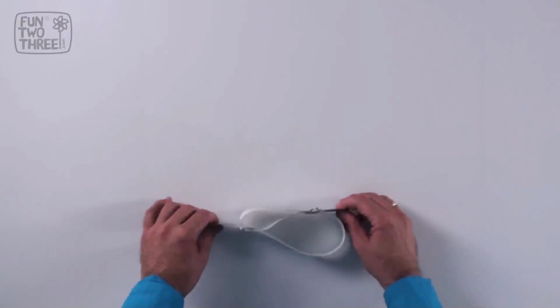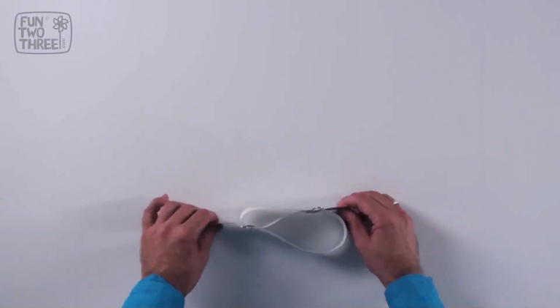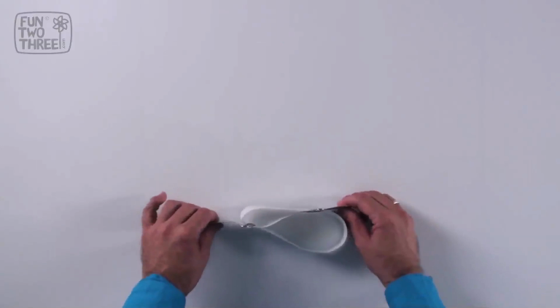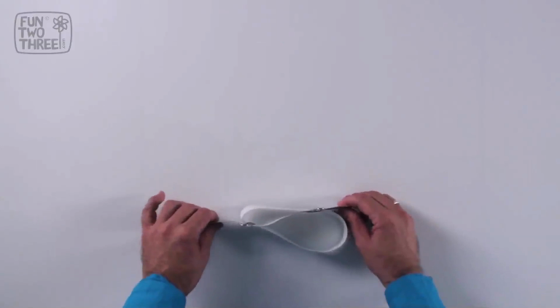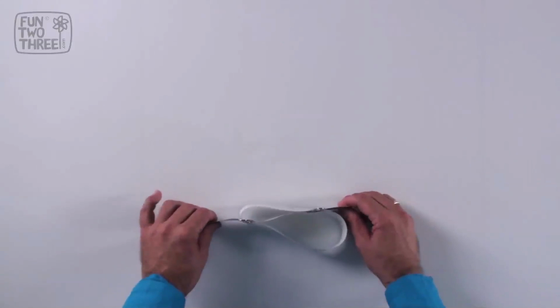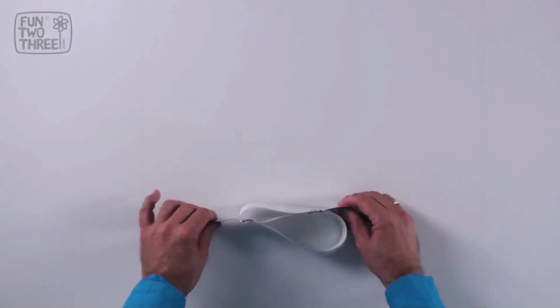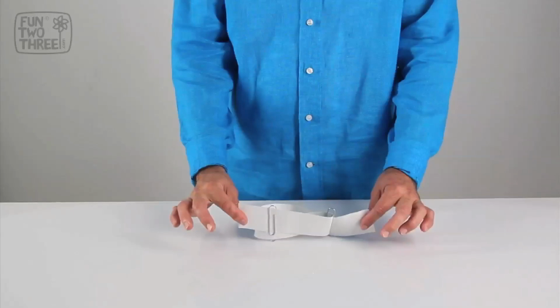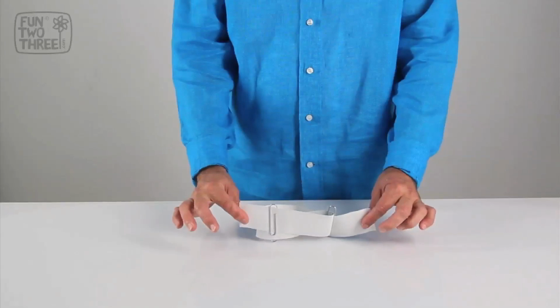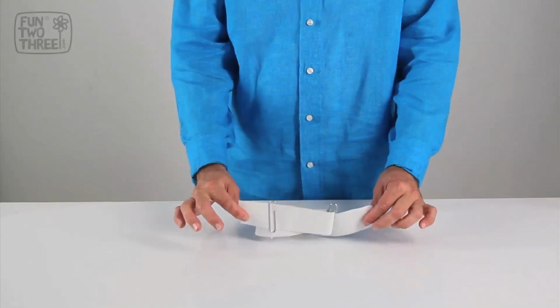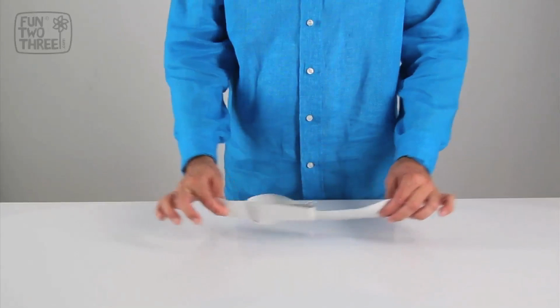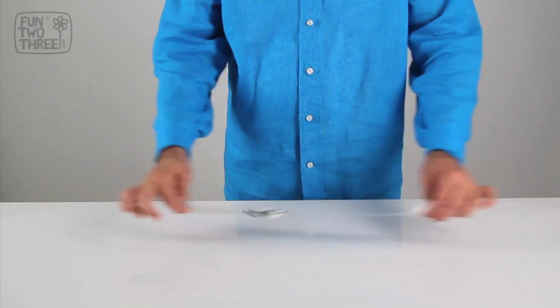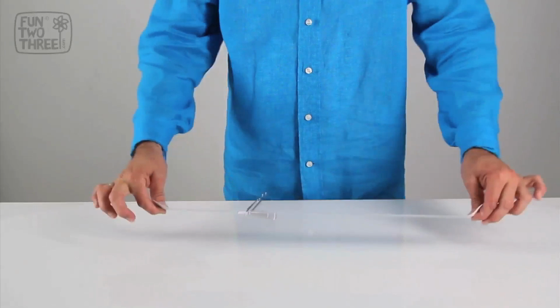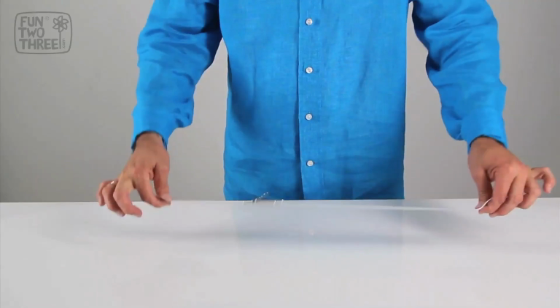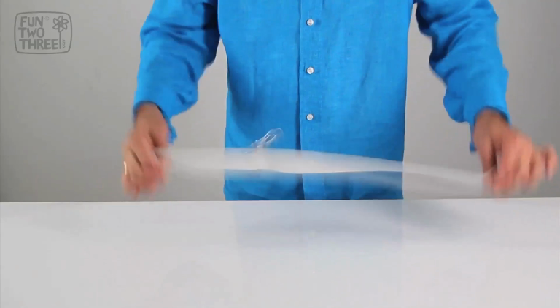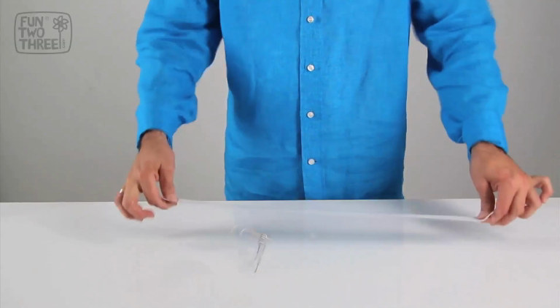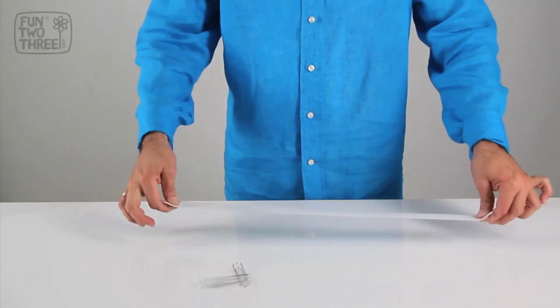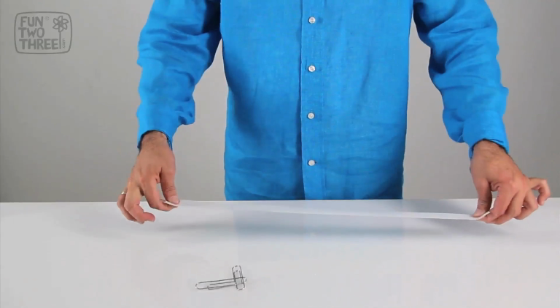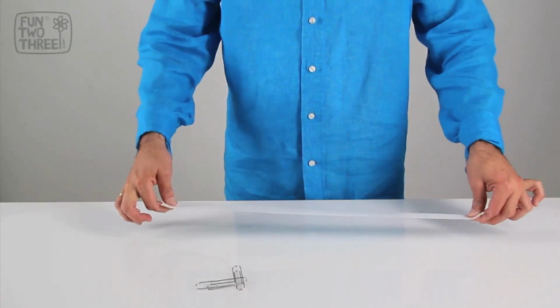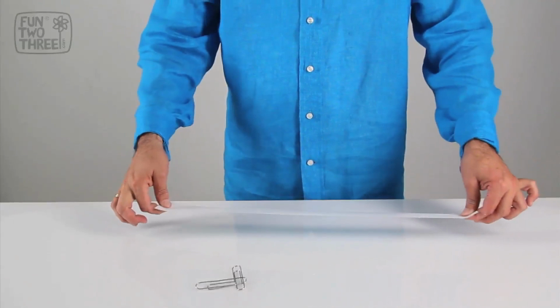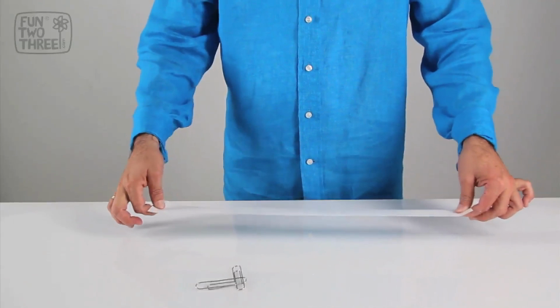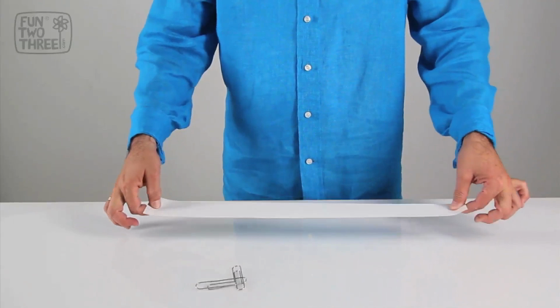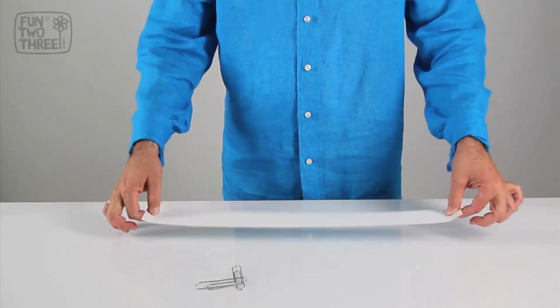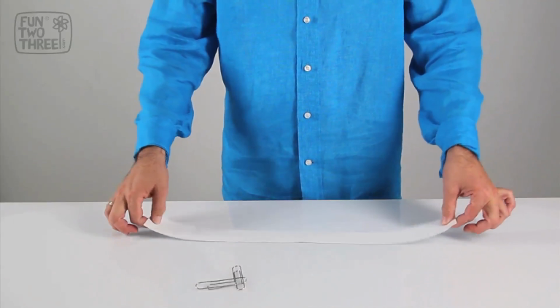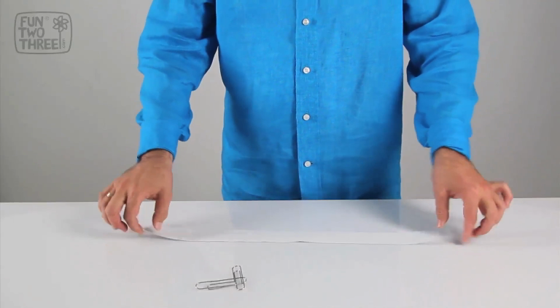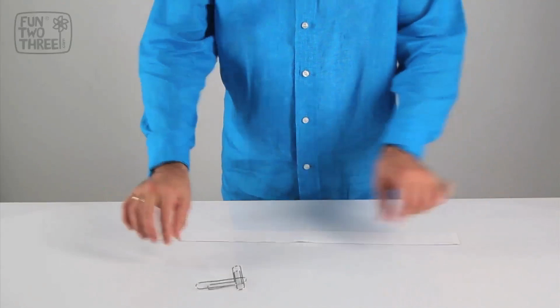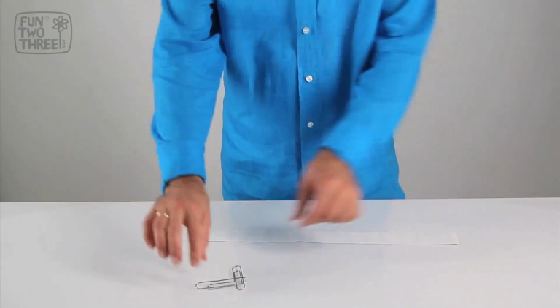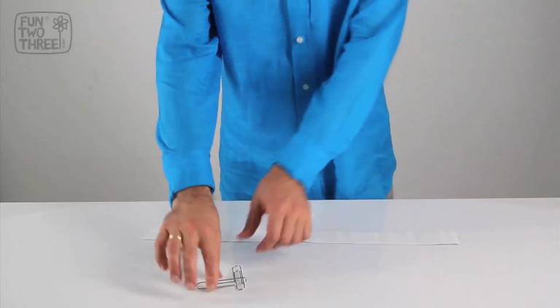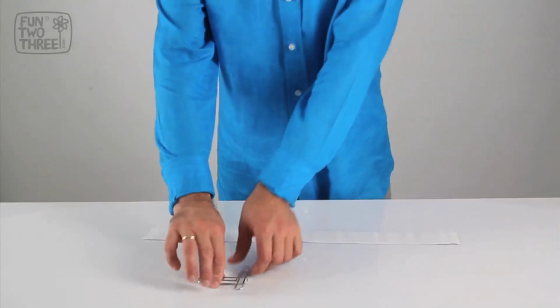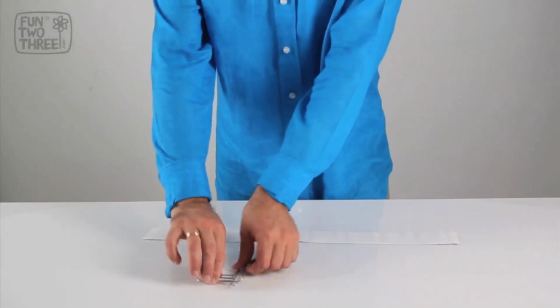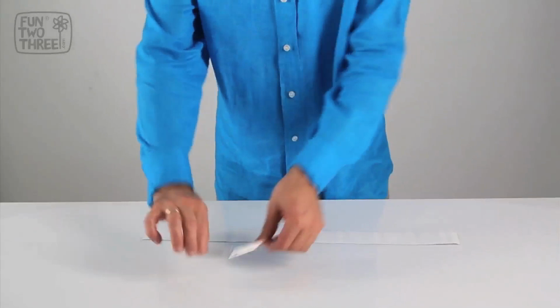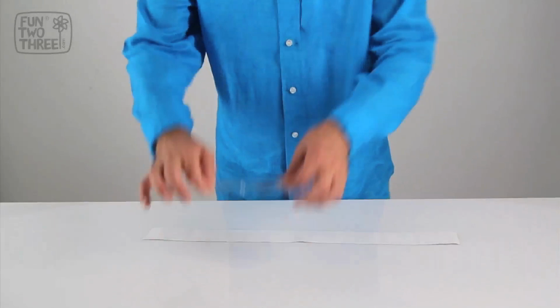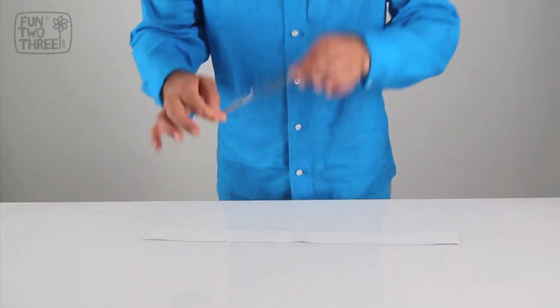By pulling the two ends of the paper, we see that the paperclips have automatically joined.